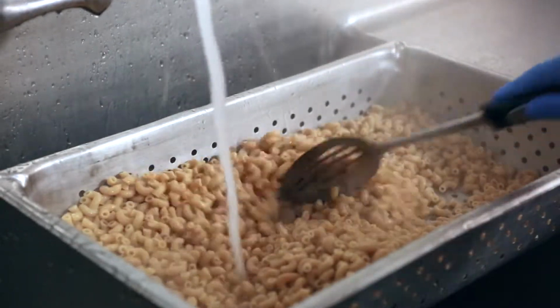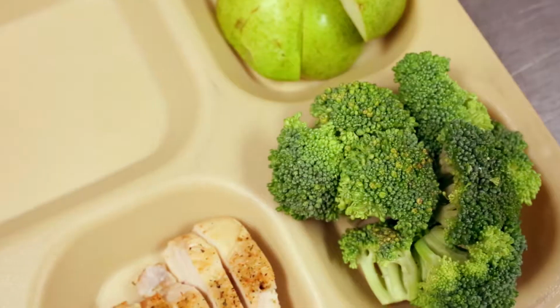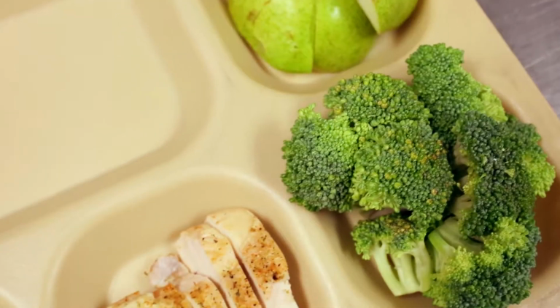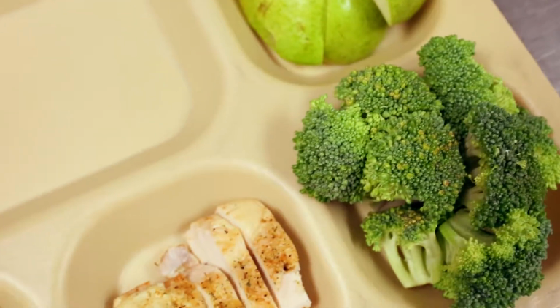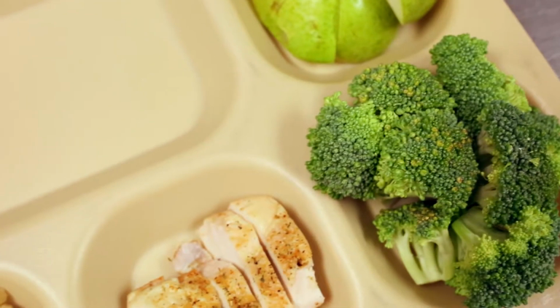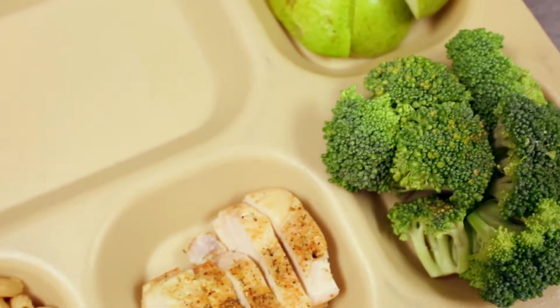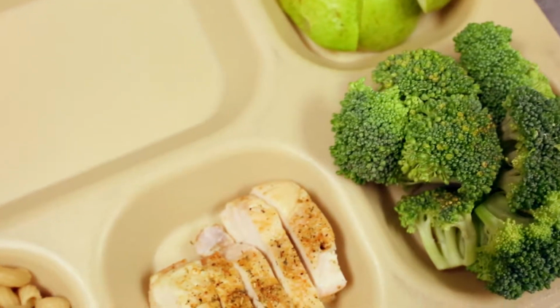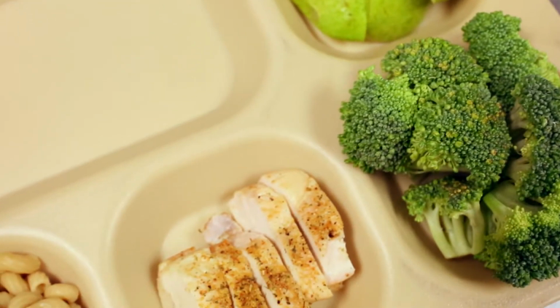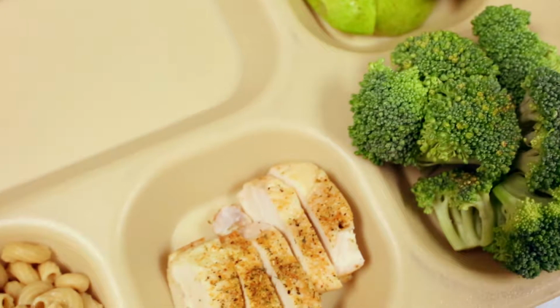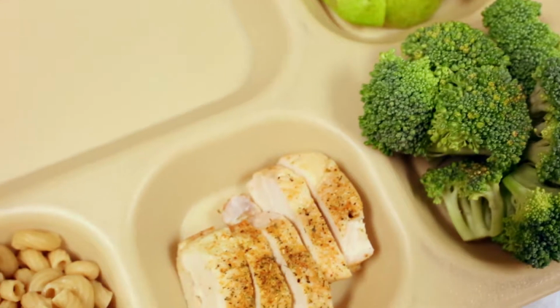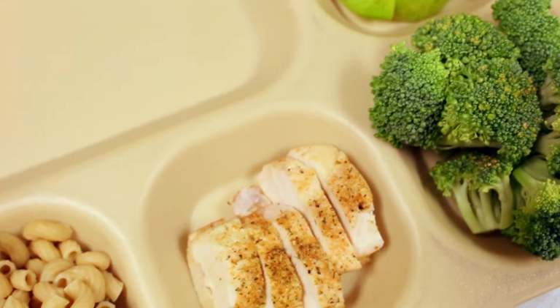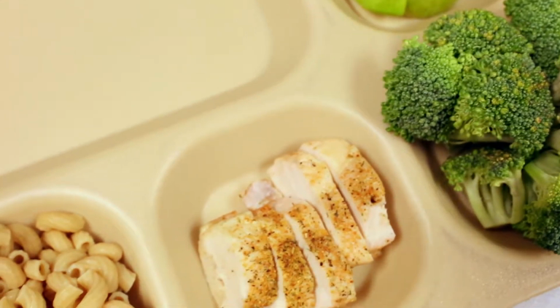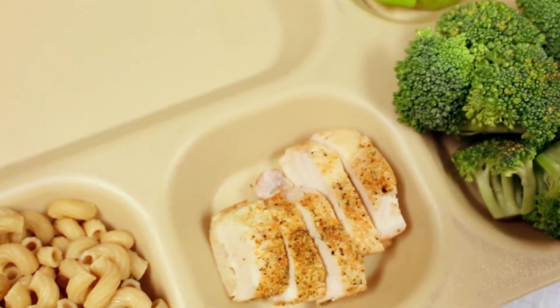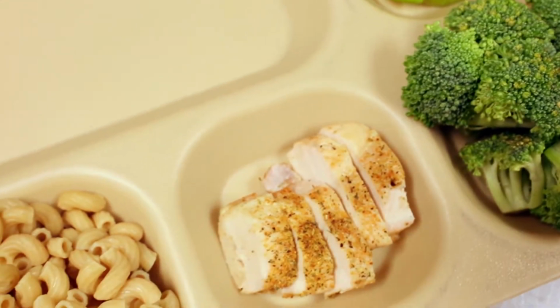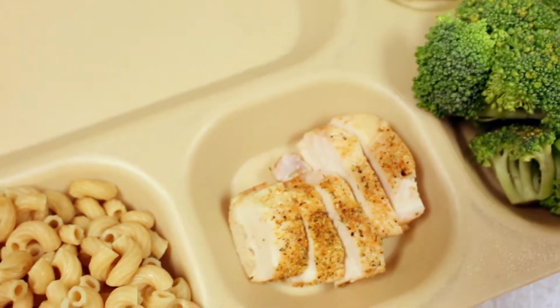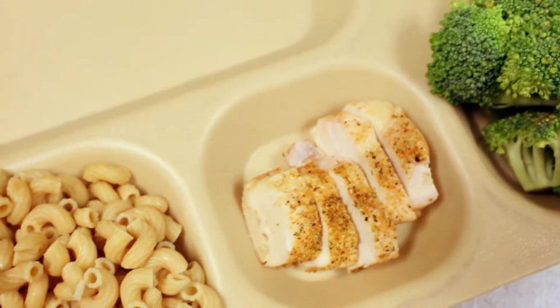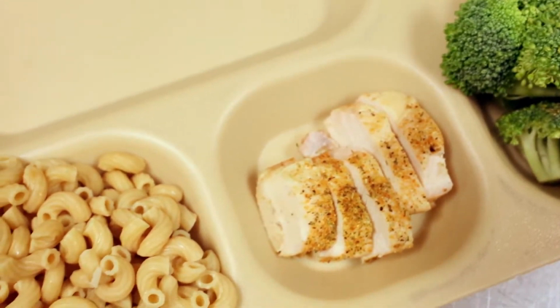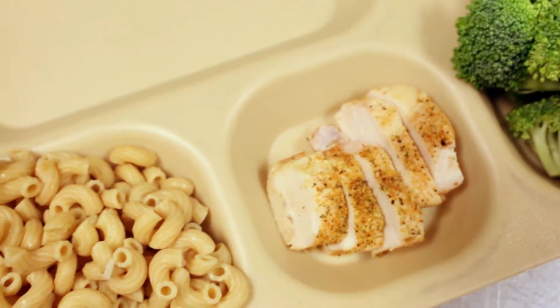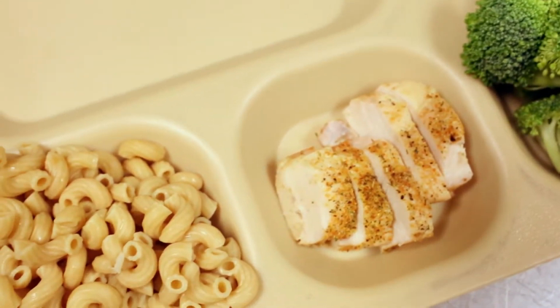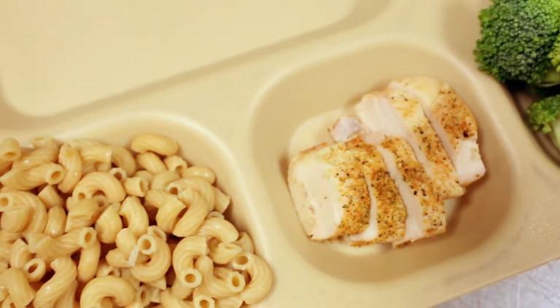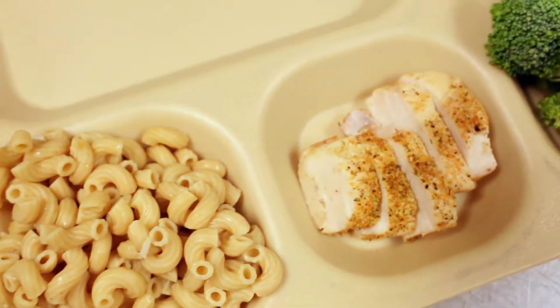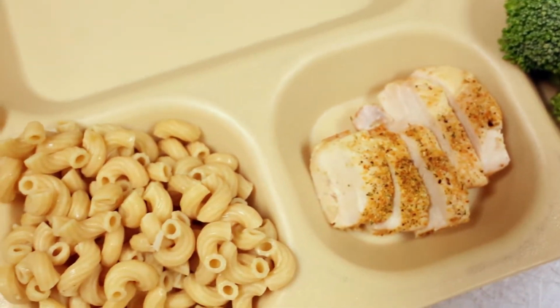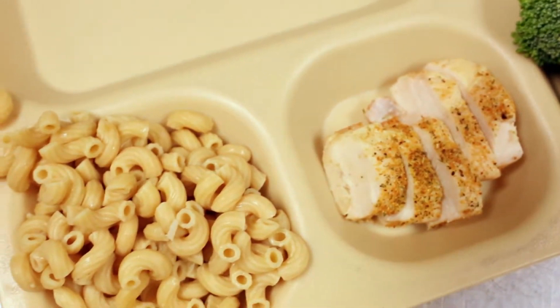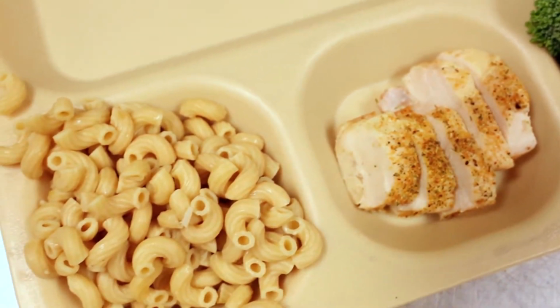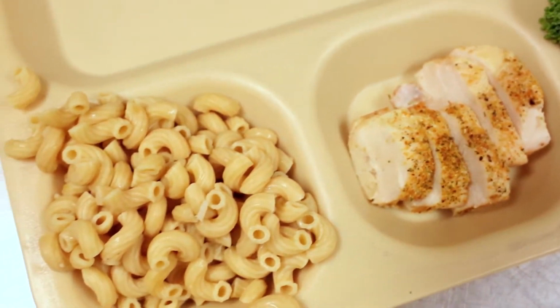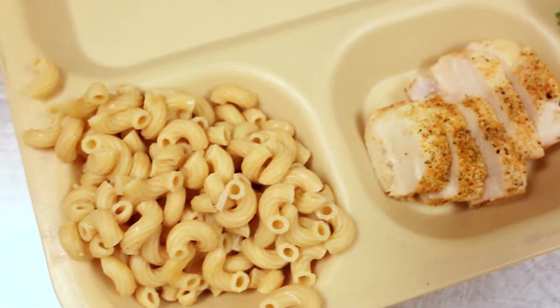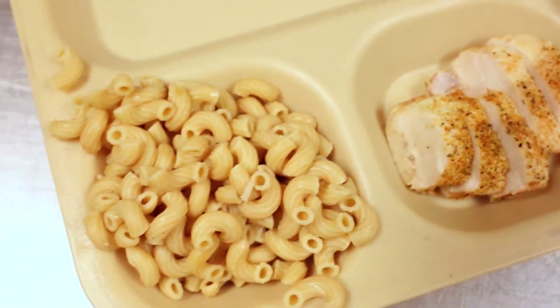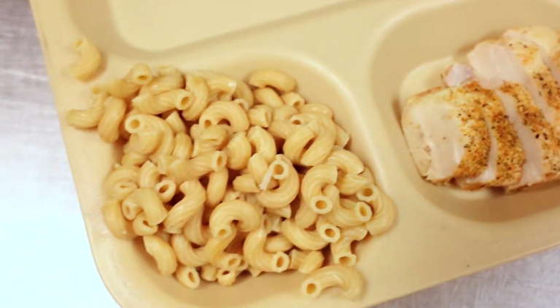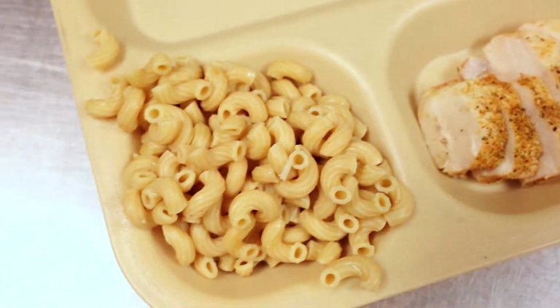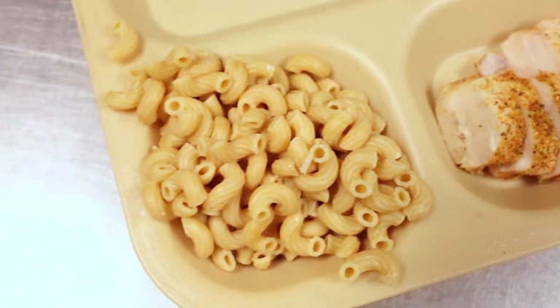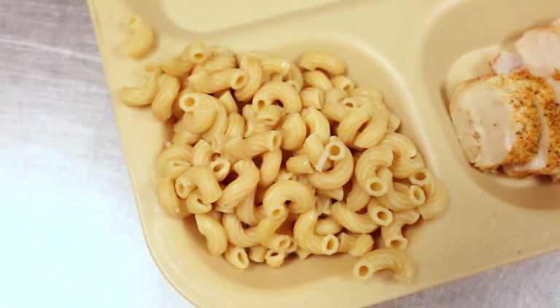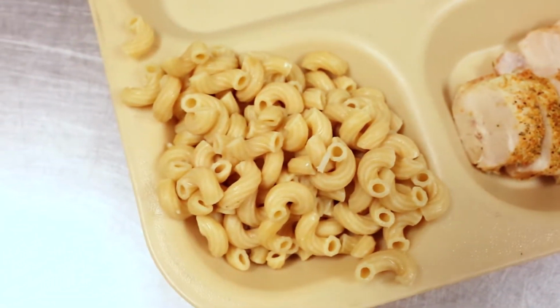However, if the pasta is for a hot dish like spaghetti, rinsing it may really cool it down.